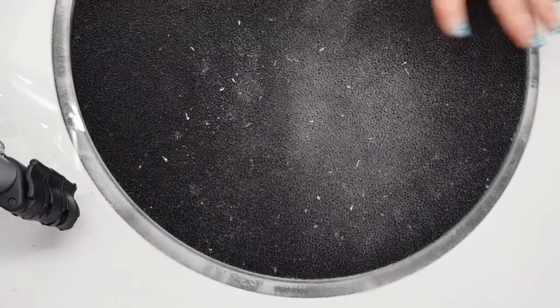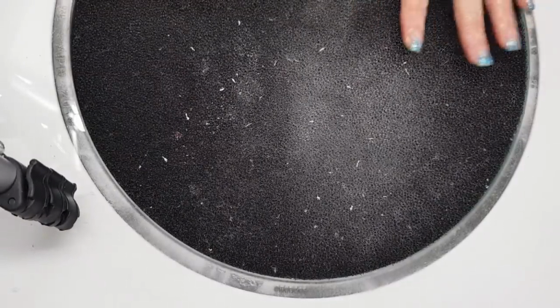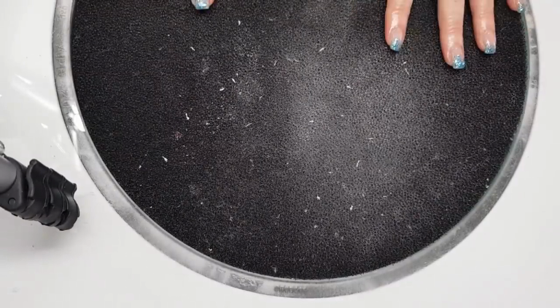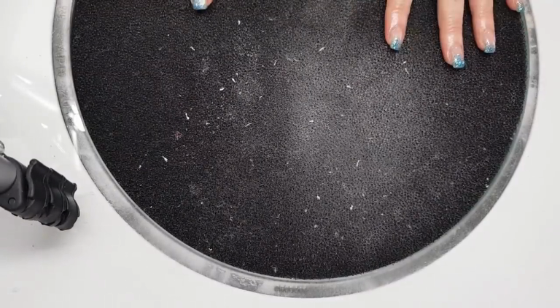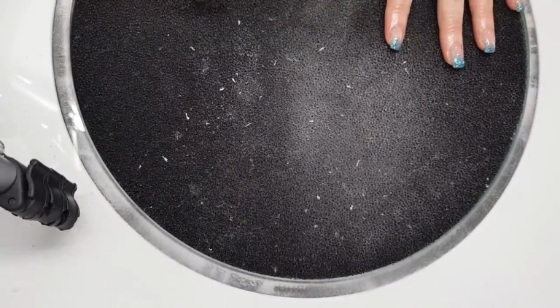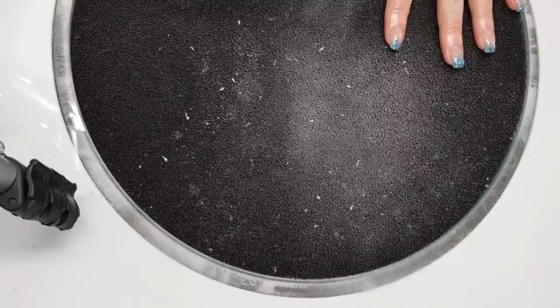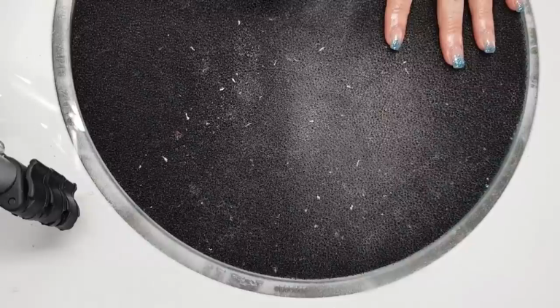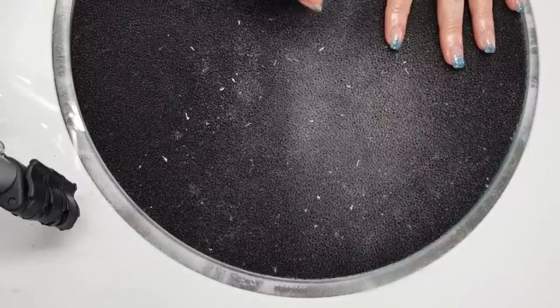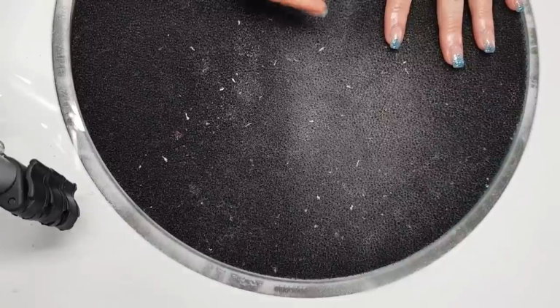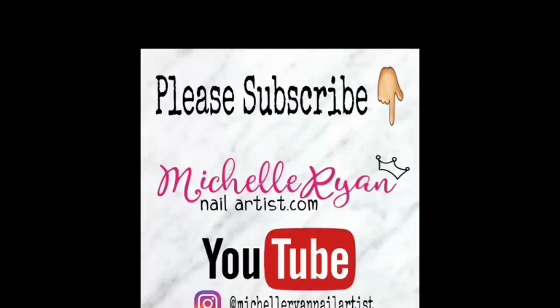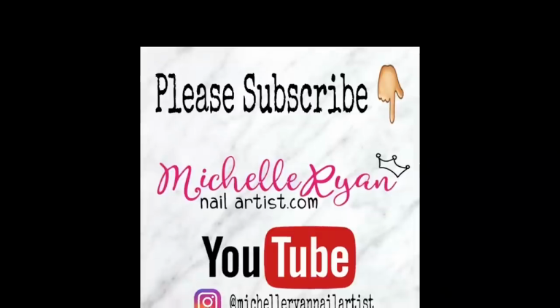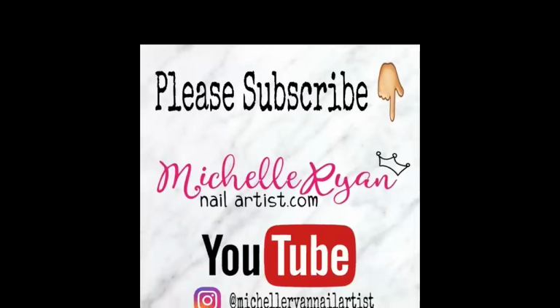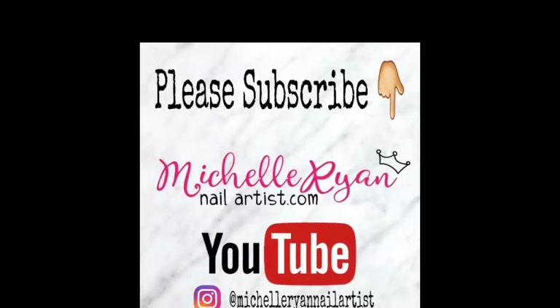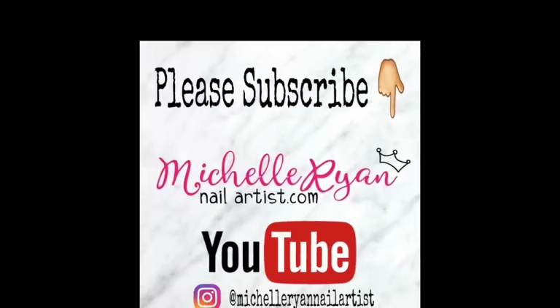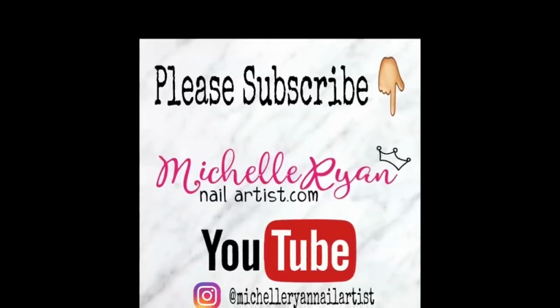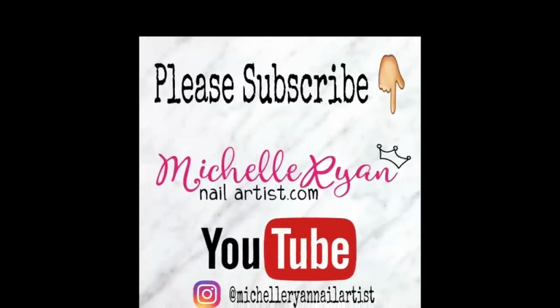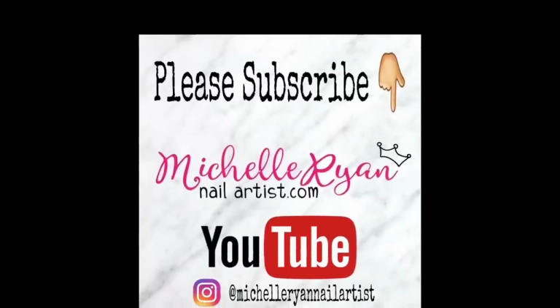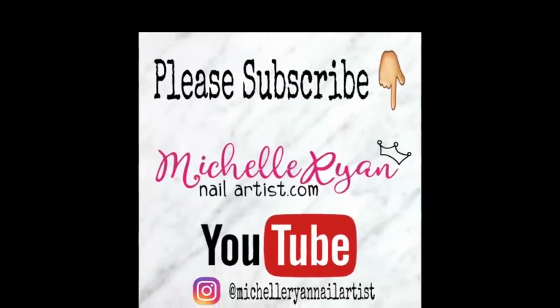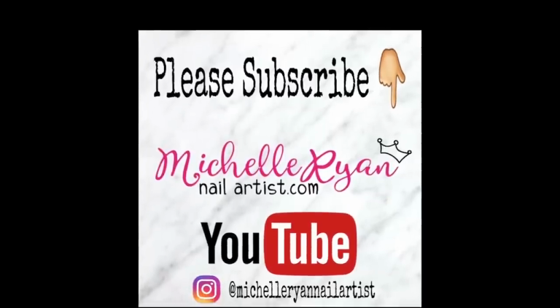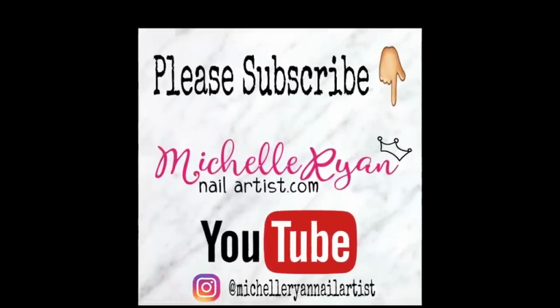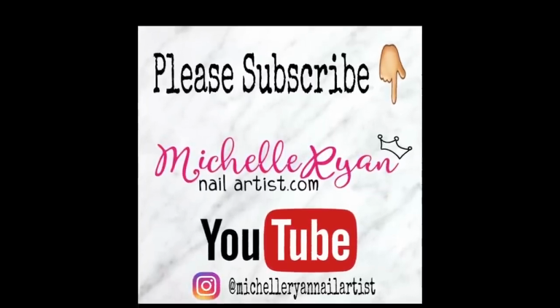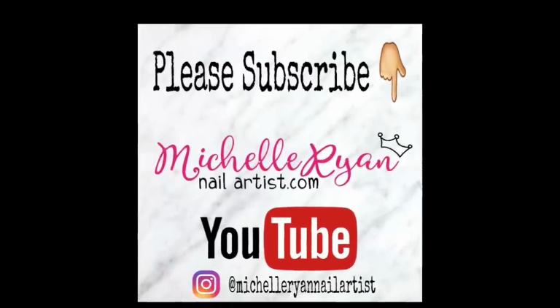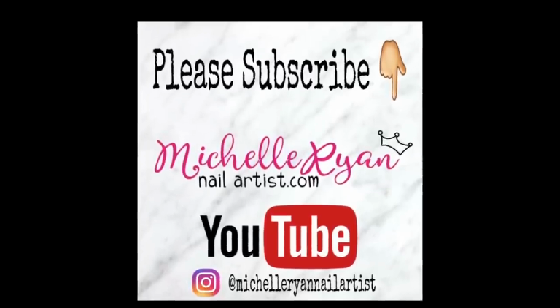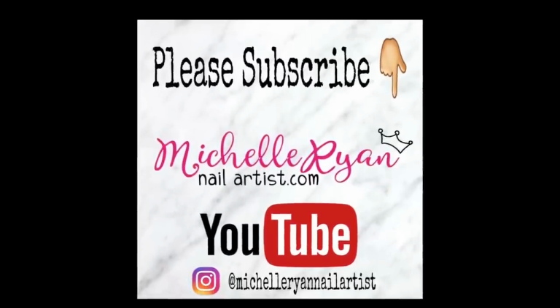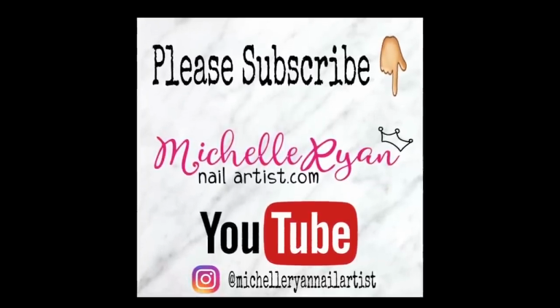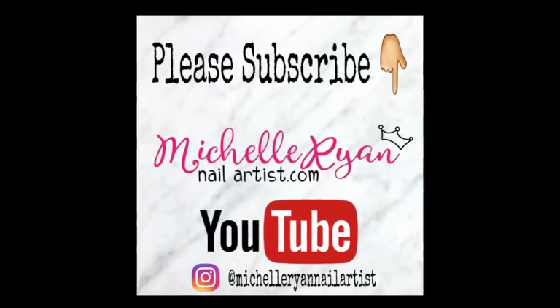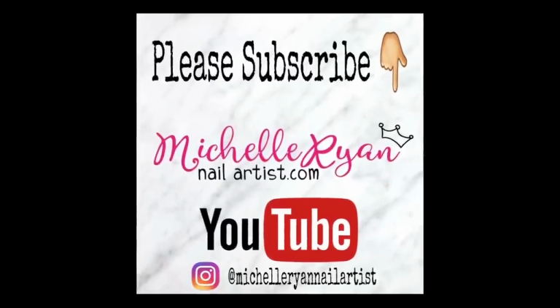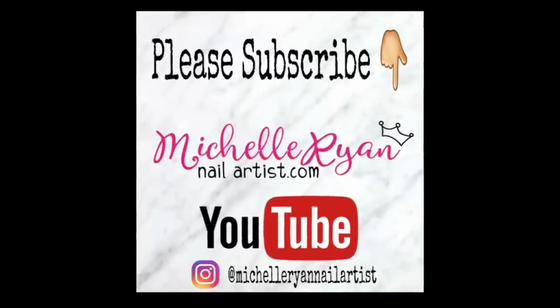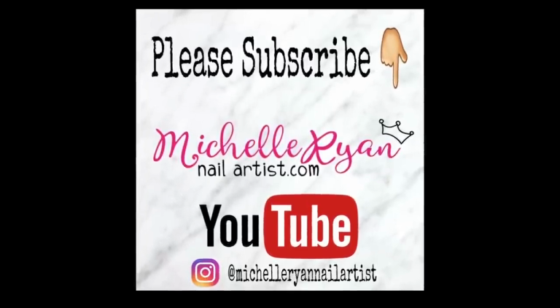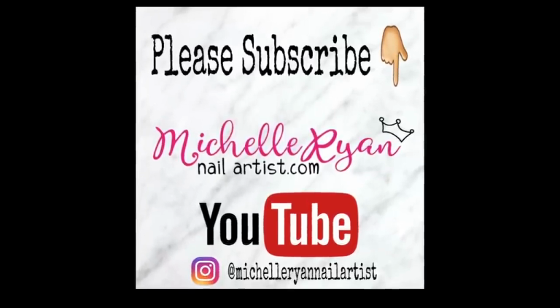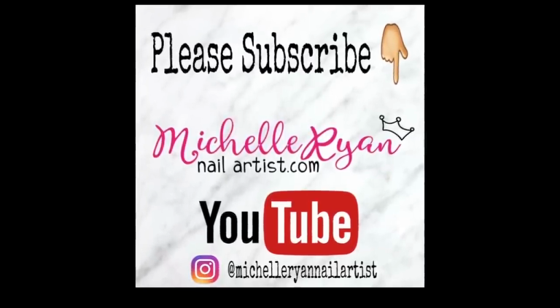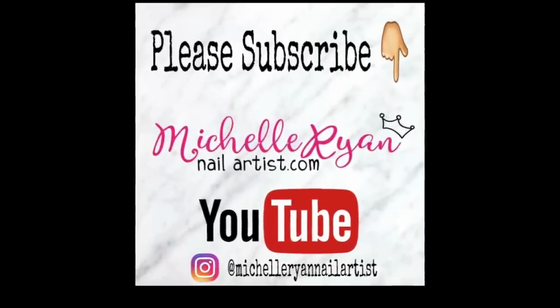I hope you've enjoyed my tutorial and I would love for you to subscribe to my channel and drop your comments below. Thank you!